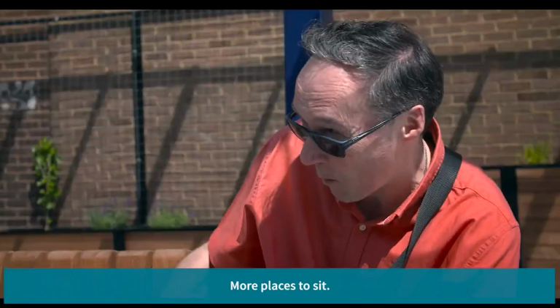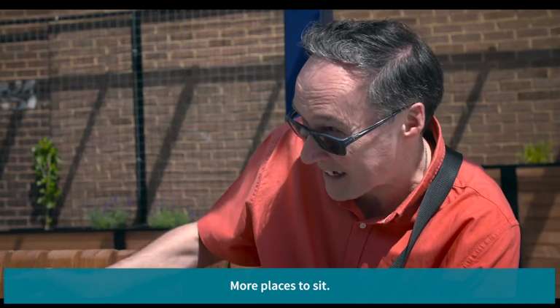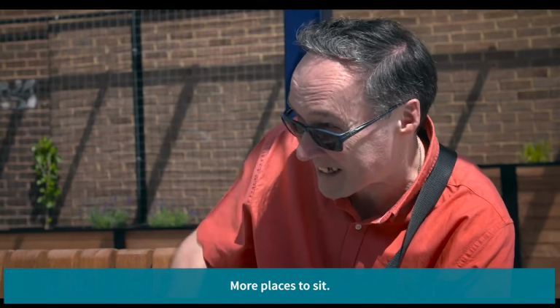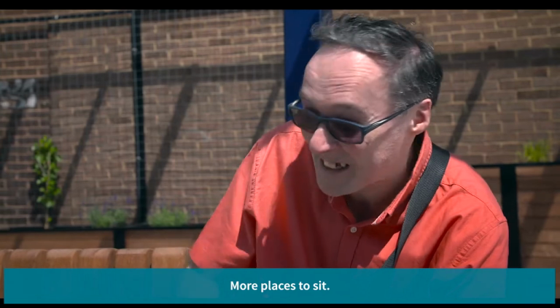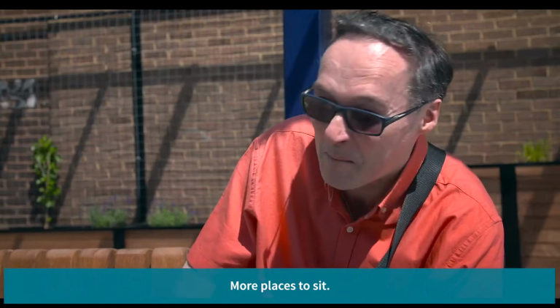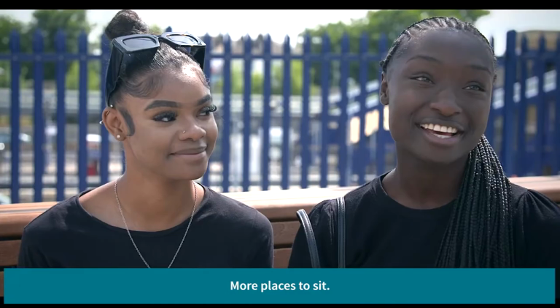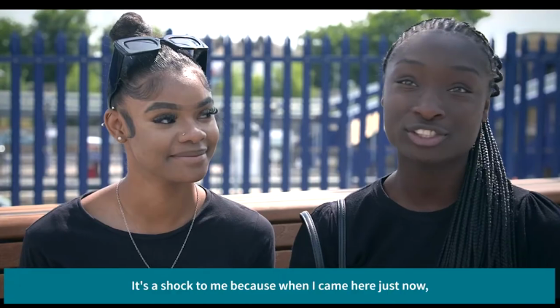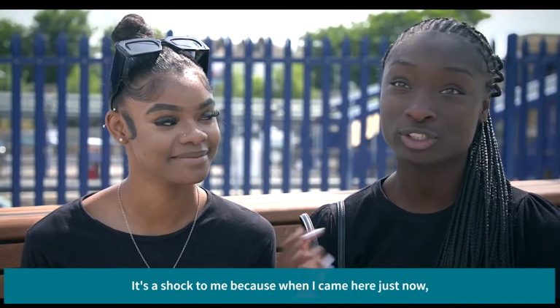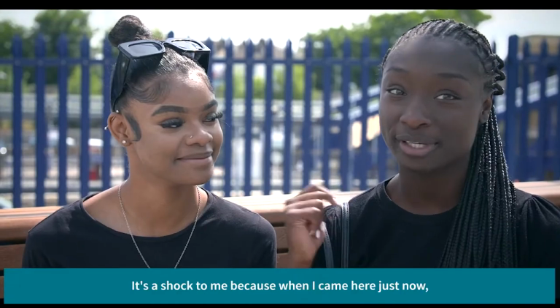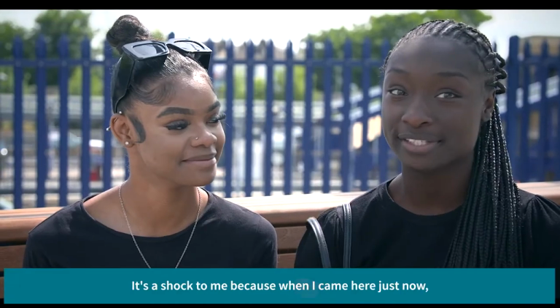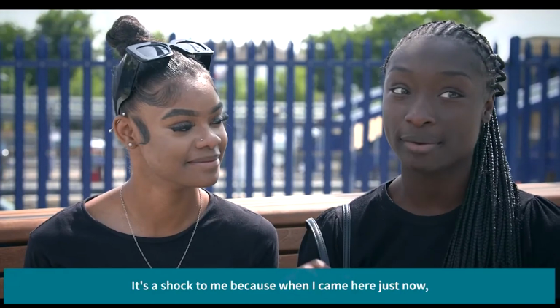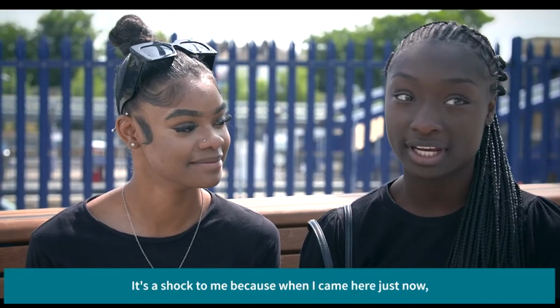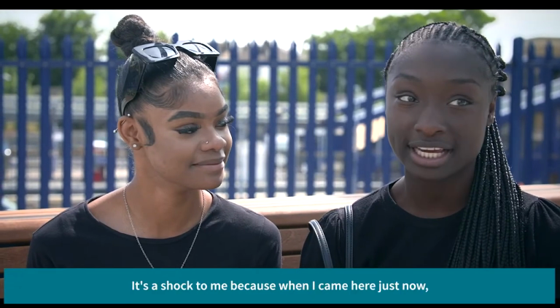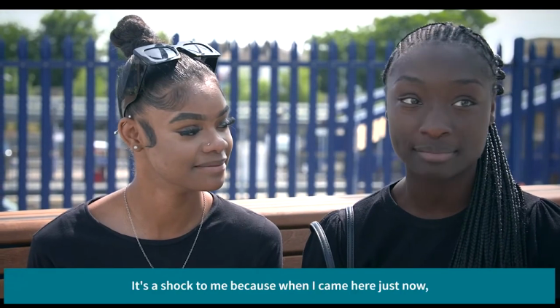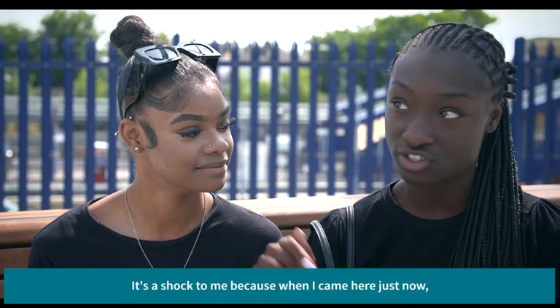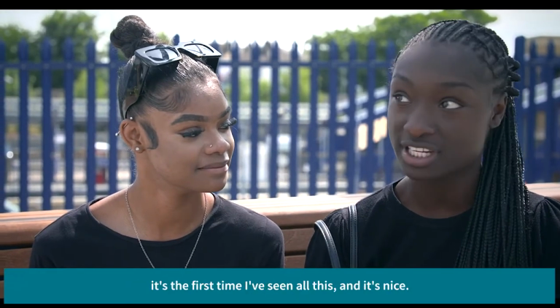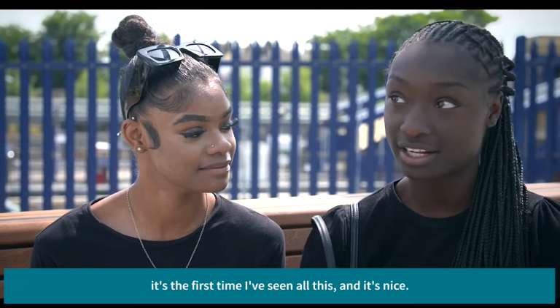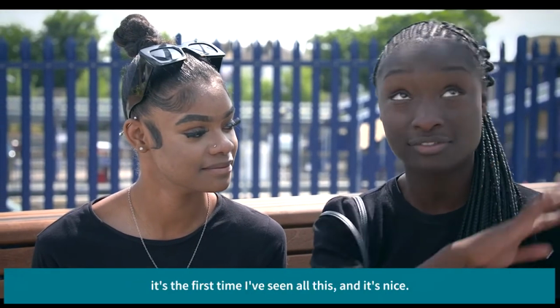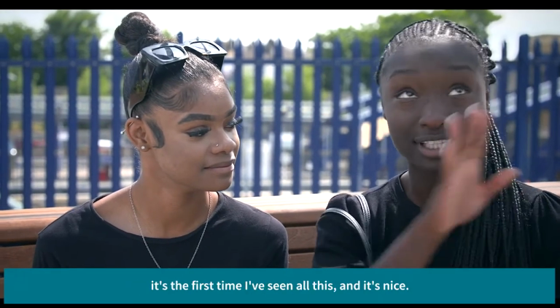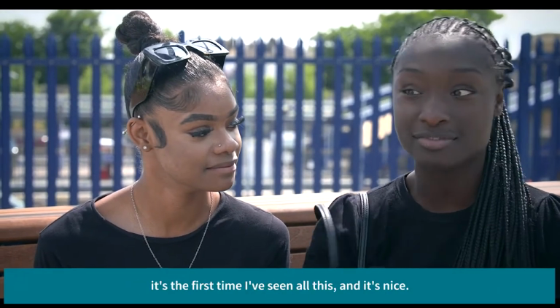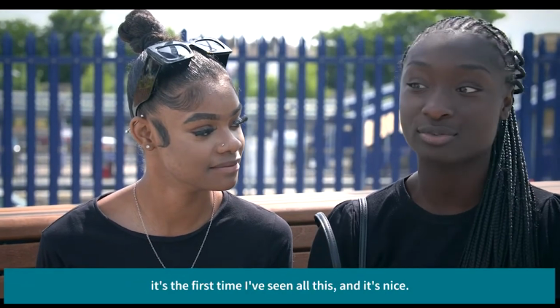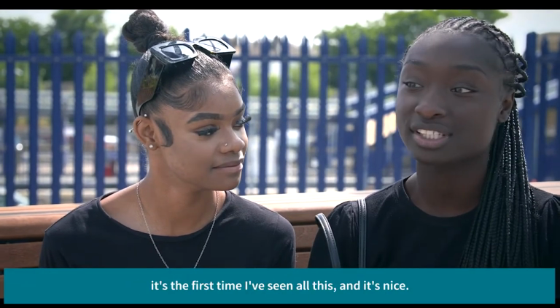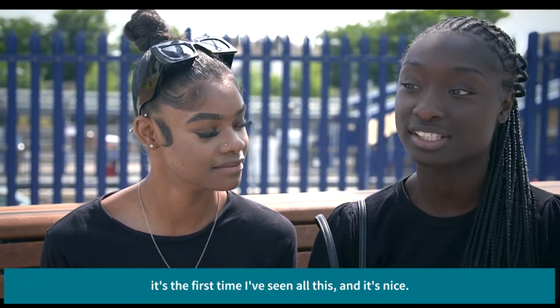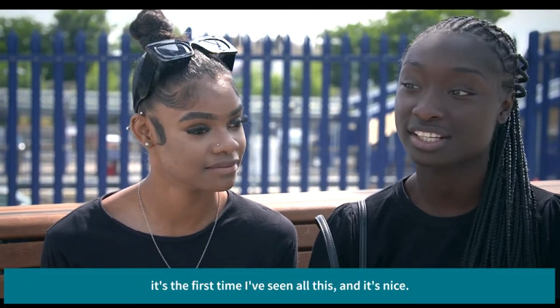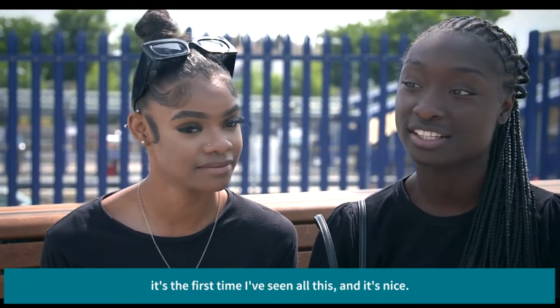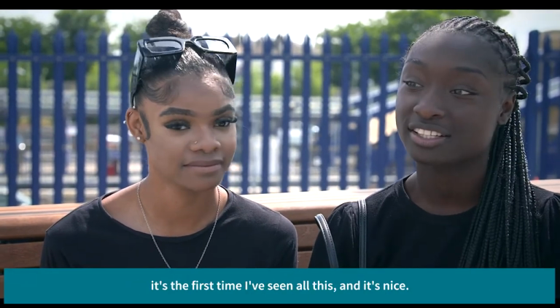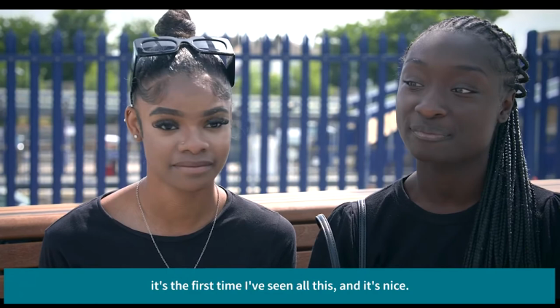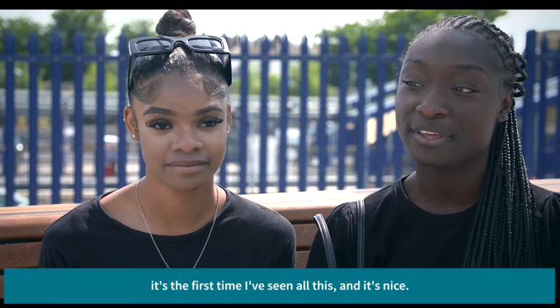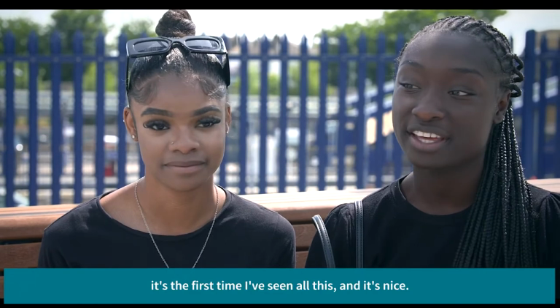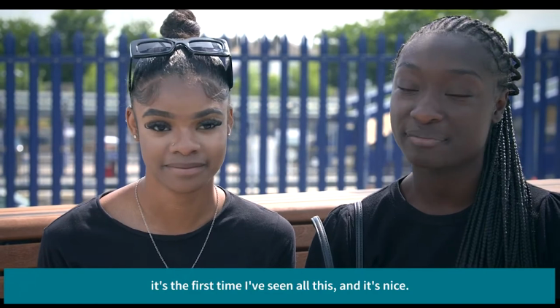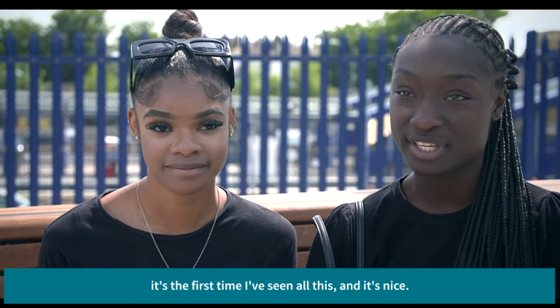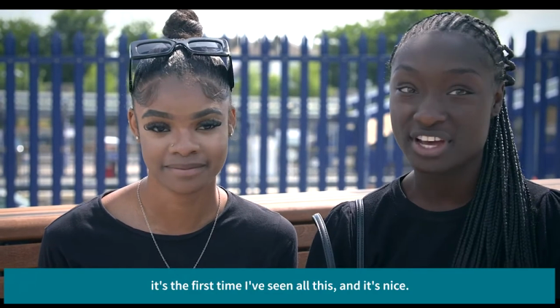More places to sit. It's a shock to me because when I came here just now, it's the first time I've seen all this. Yeah, it's nice.